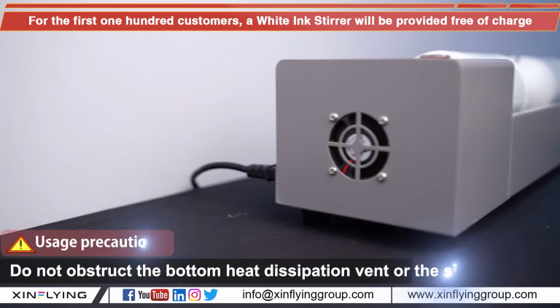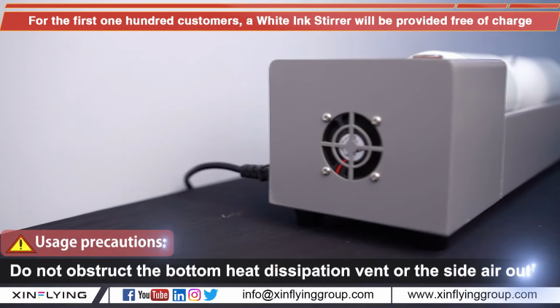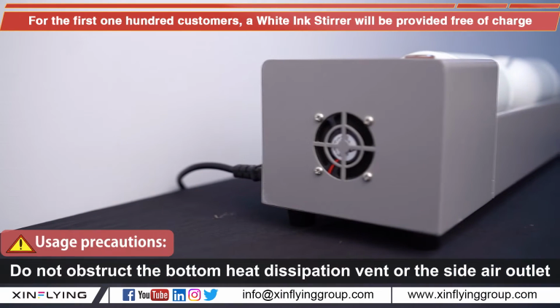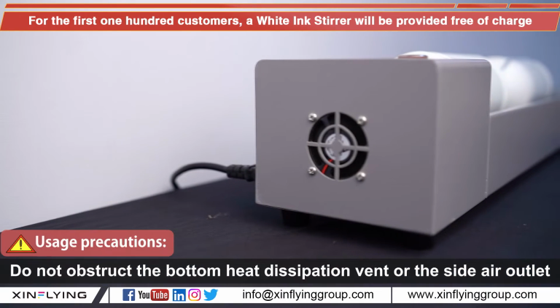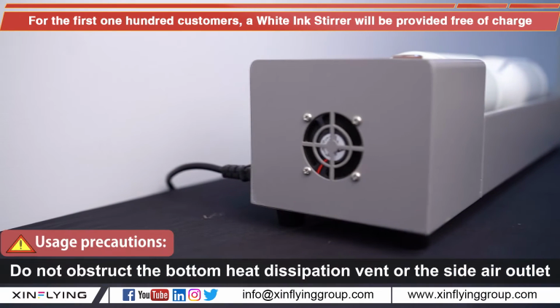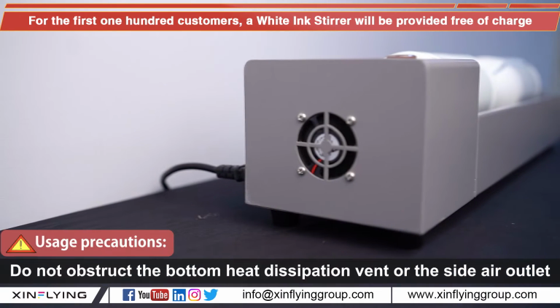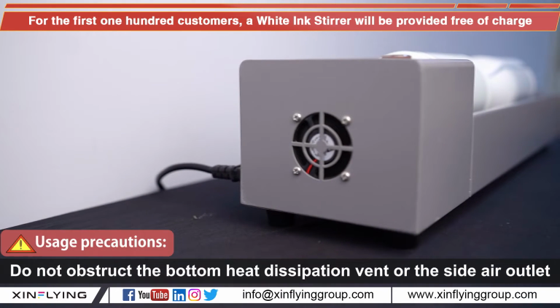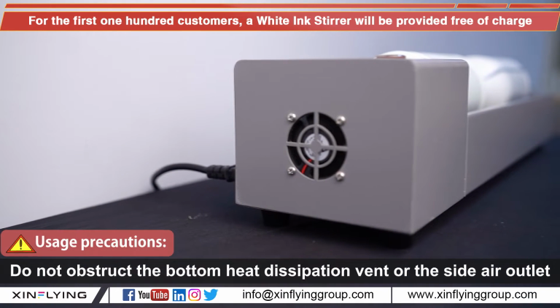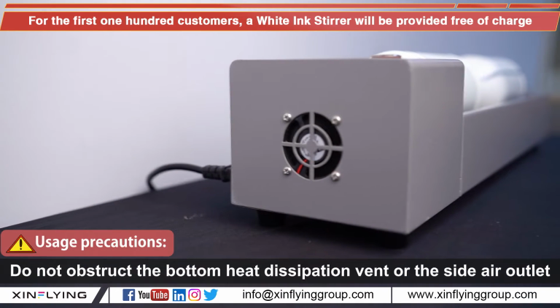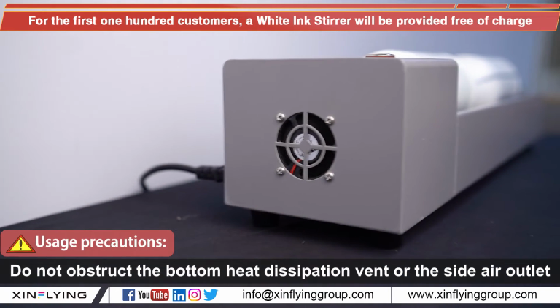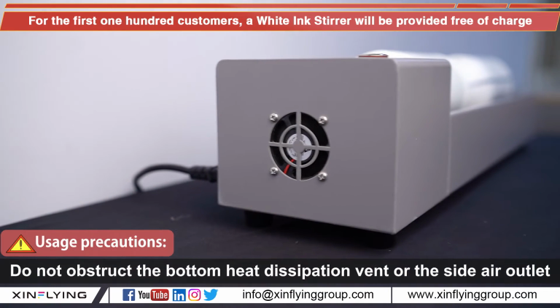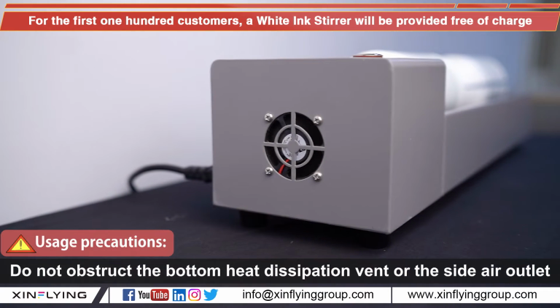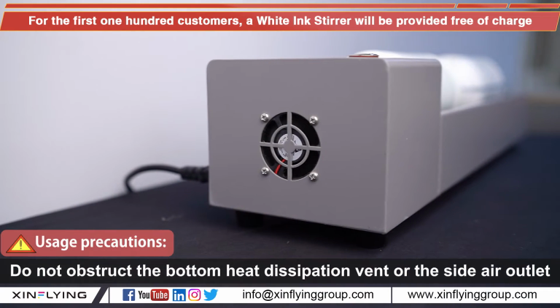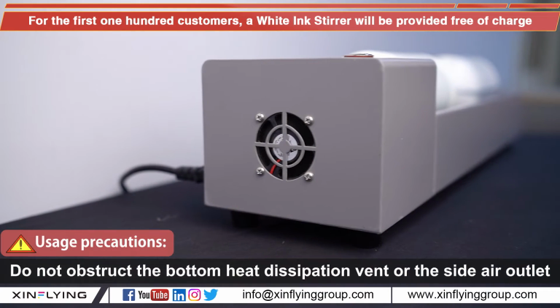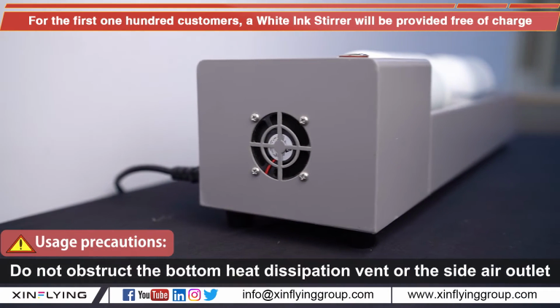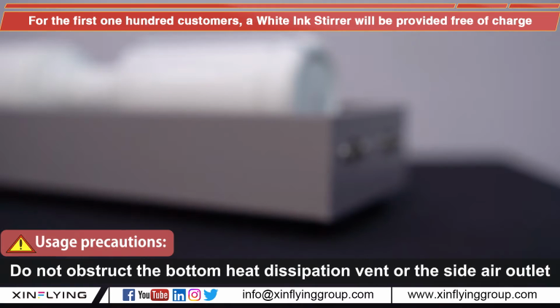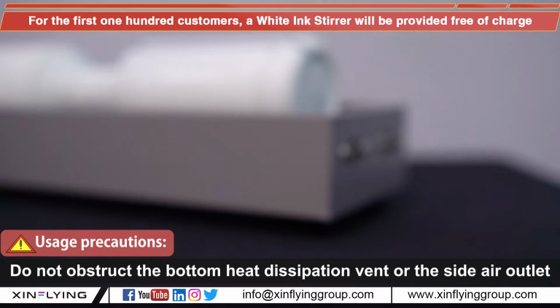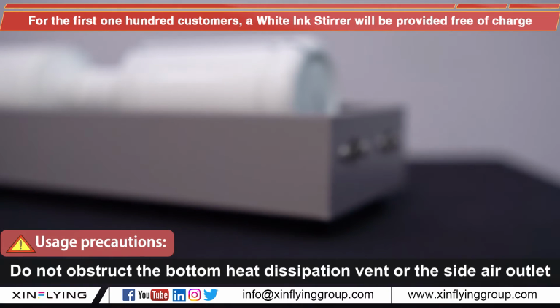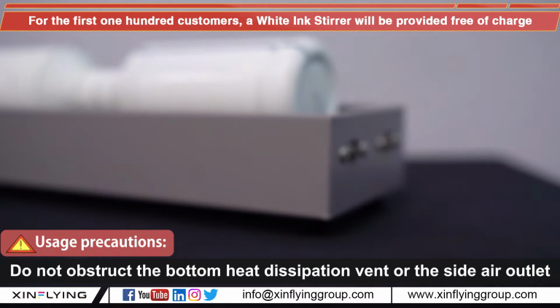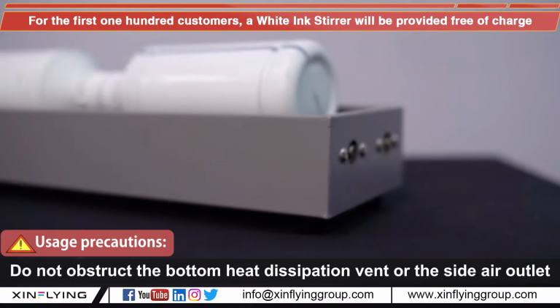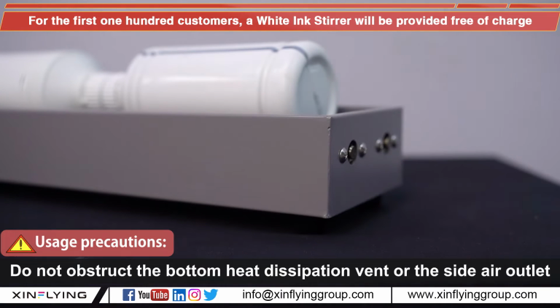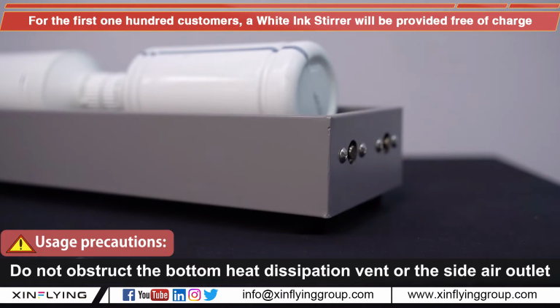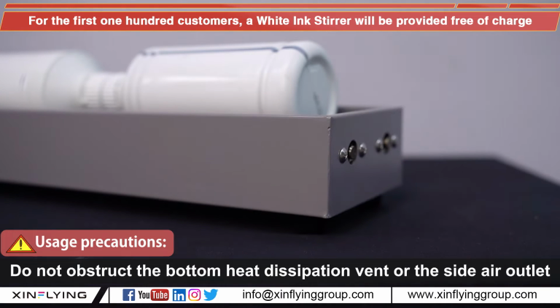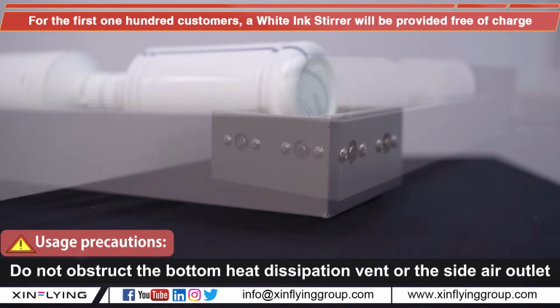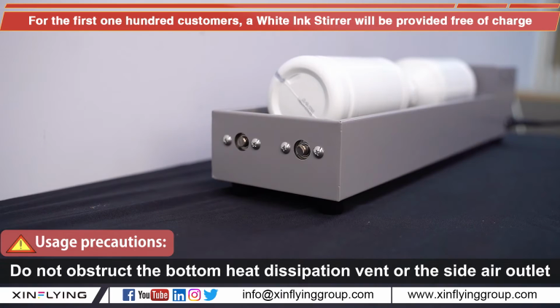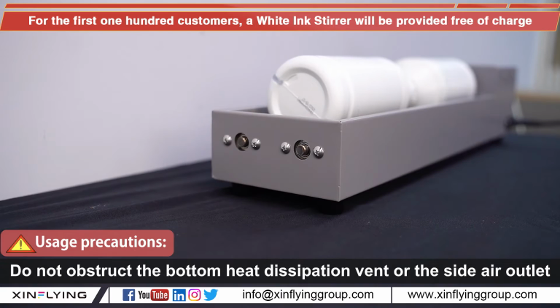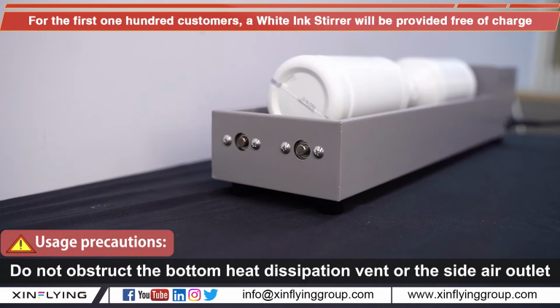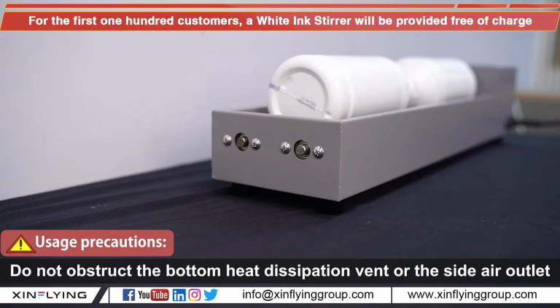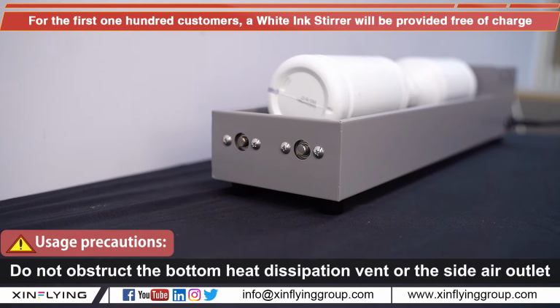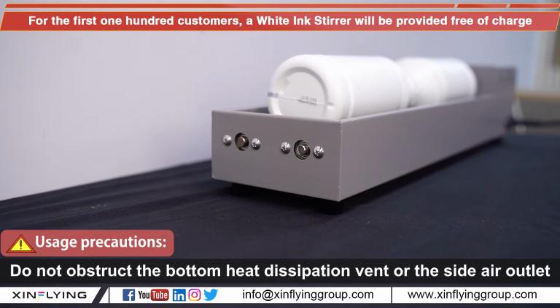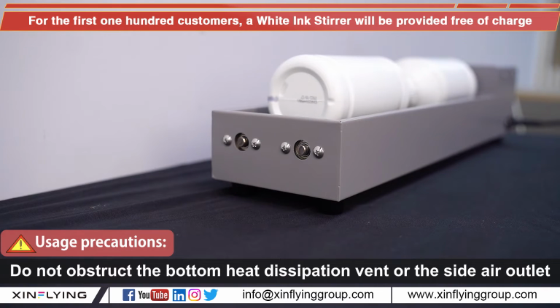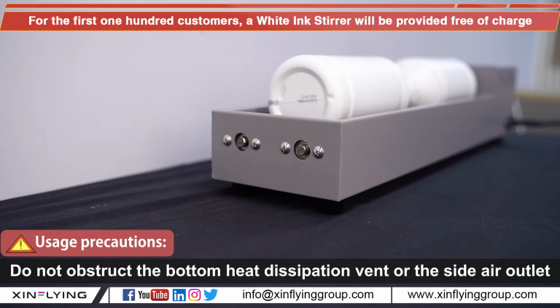Usage Precaution: Do not obstruct the bottom heat dissipation vent or the side air outlet.